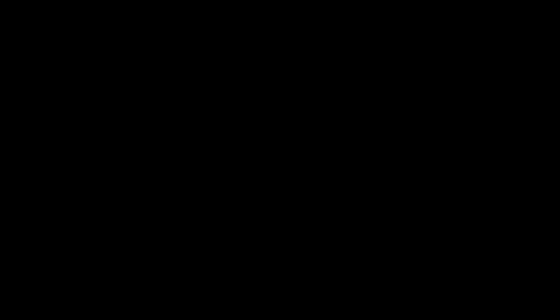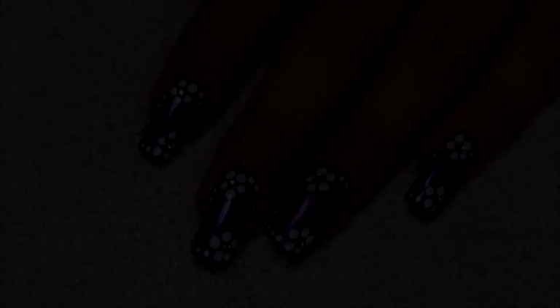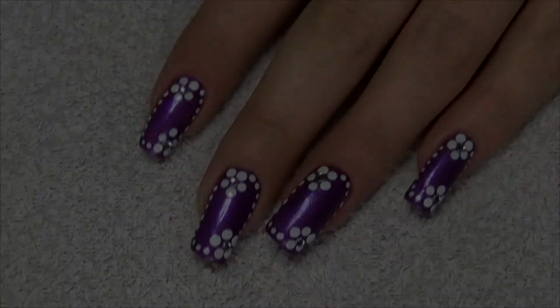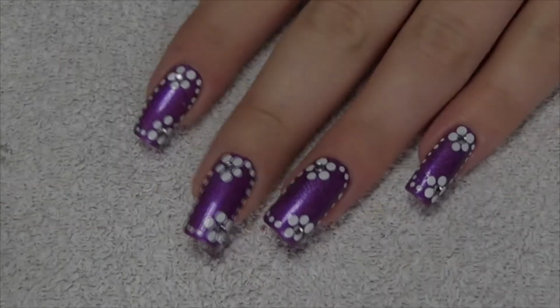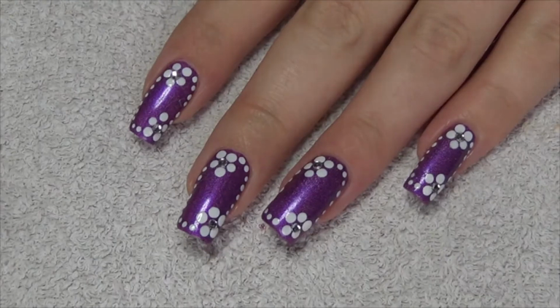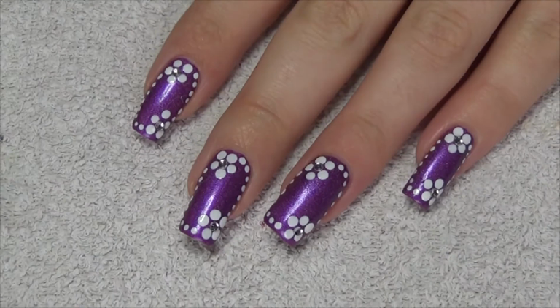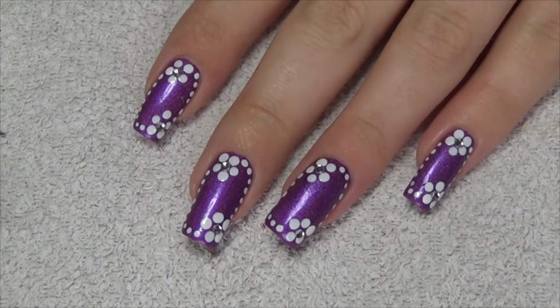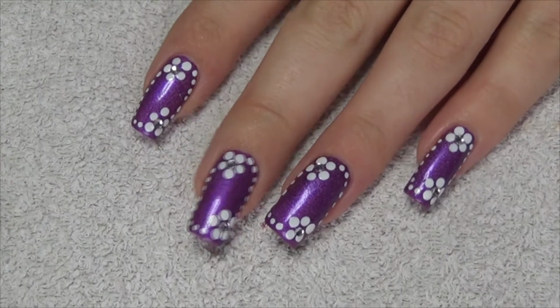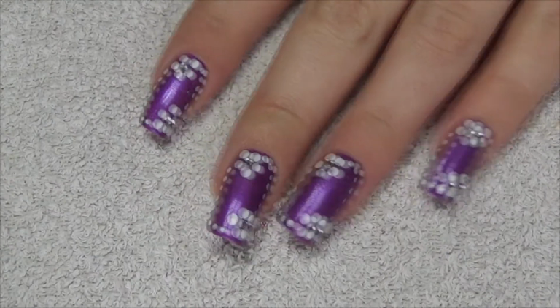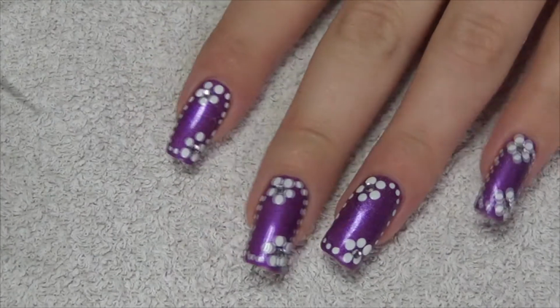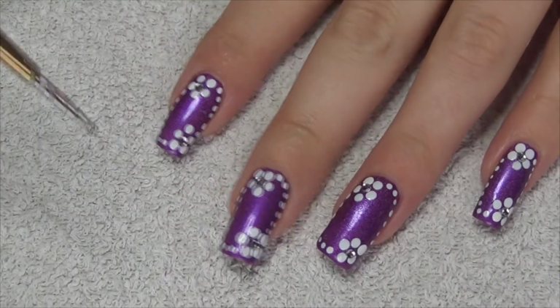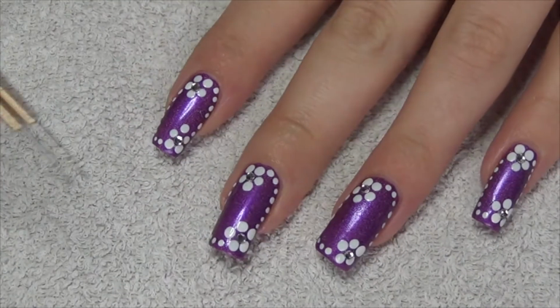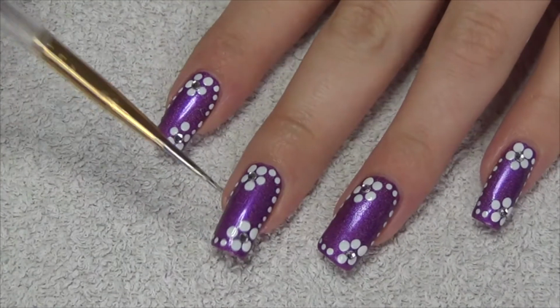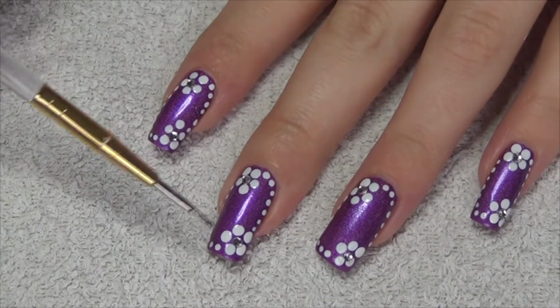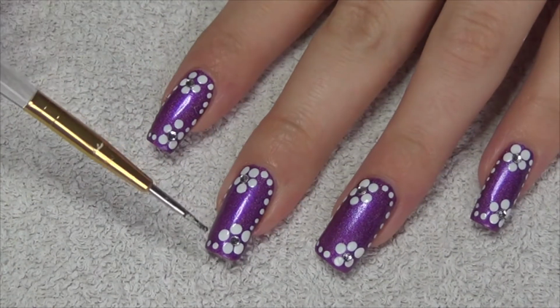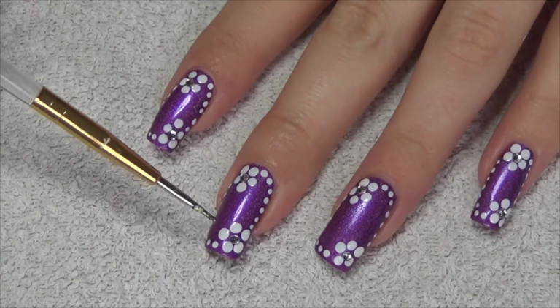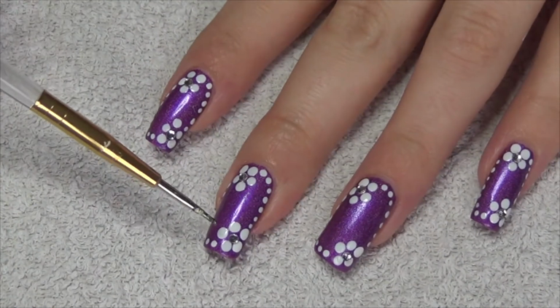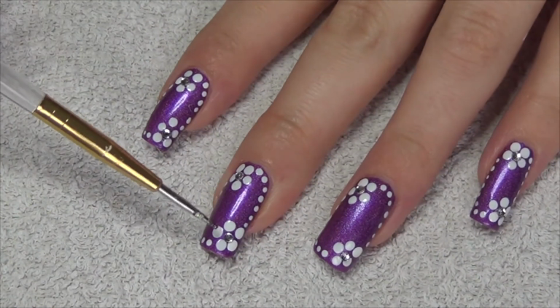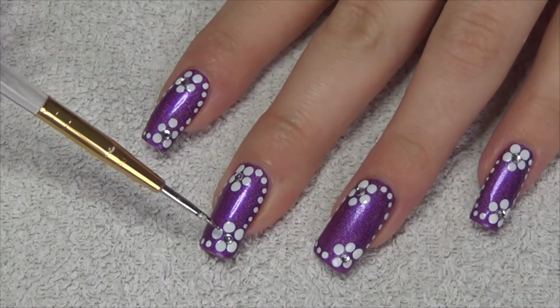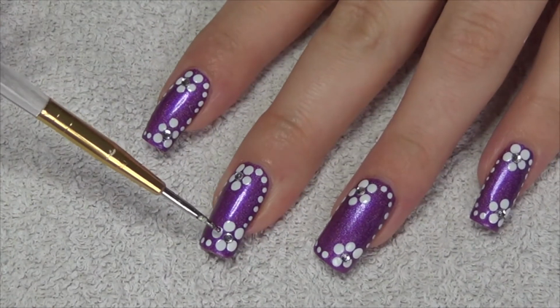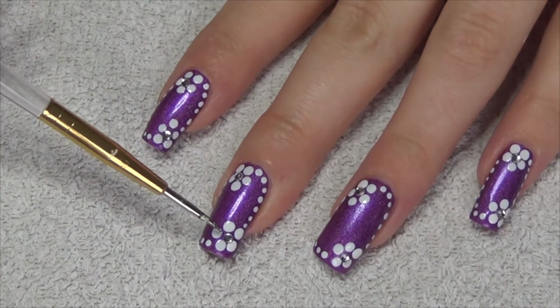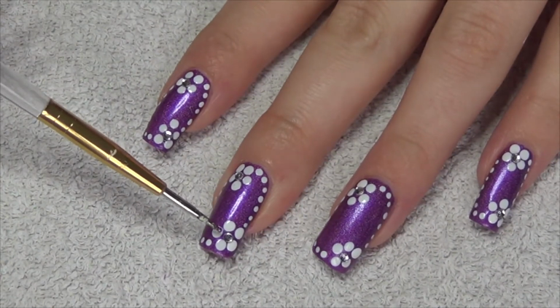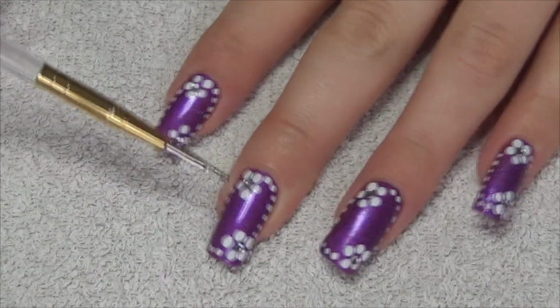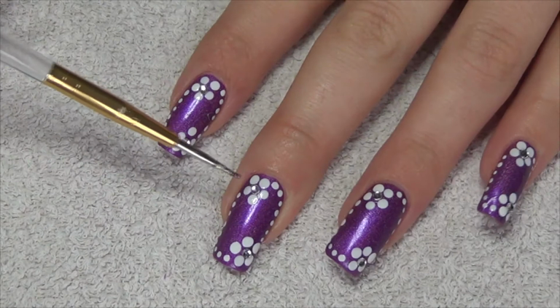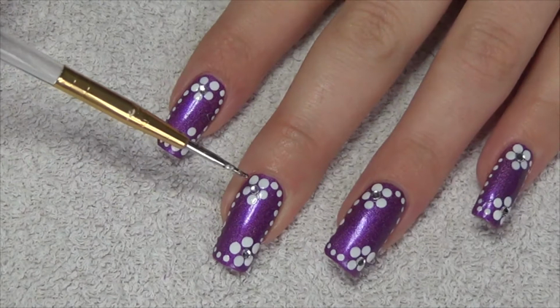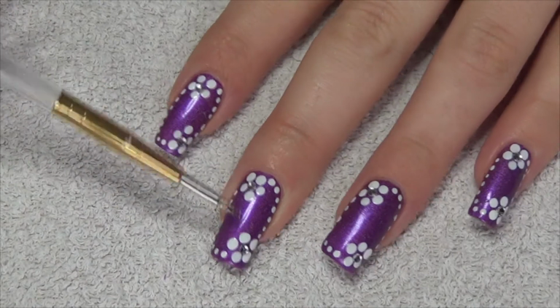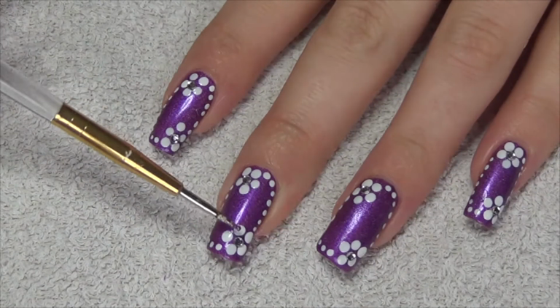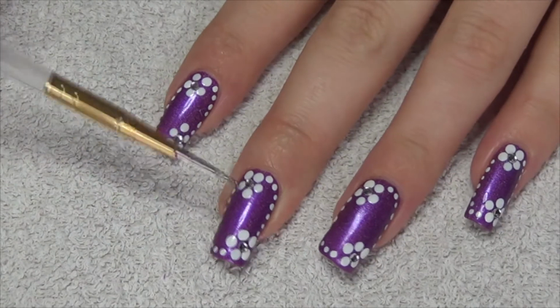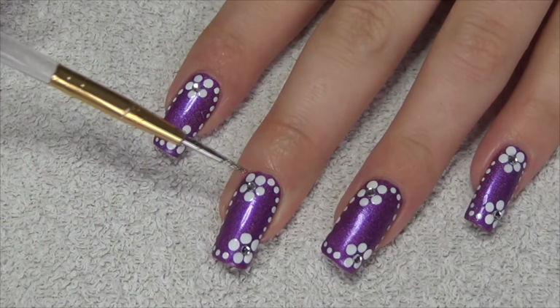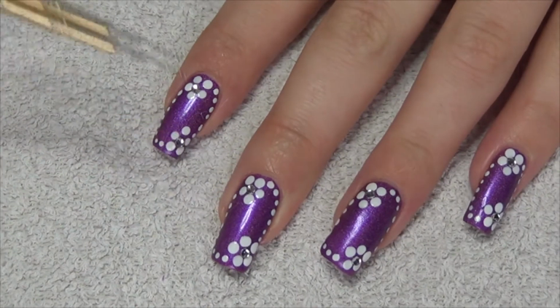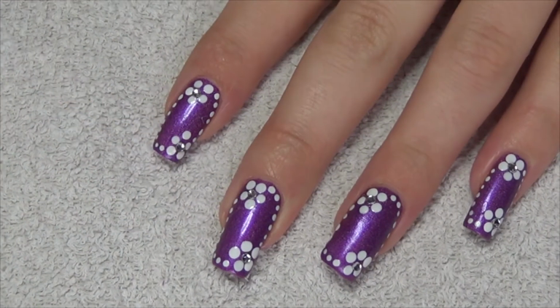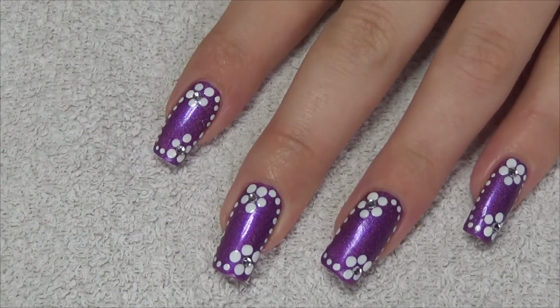Your finishing step for this manicure is to apply two silver rhinestones to the center of your flowers.